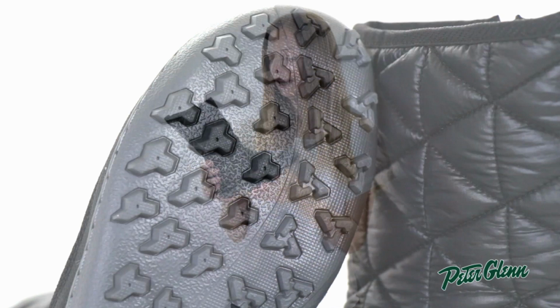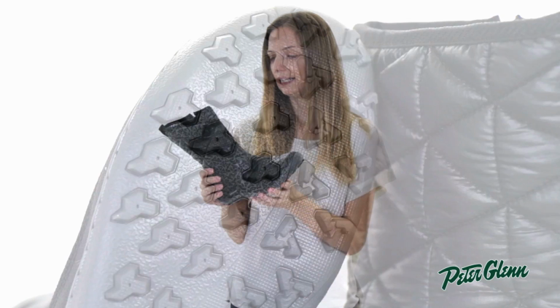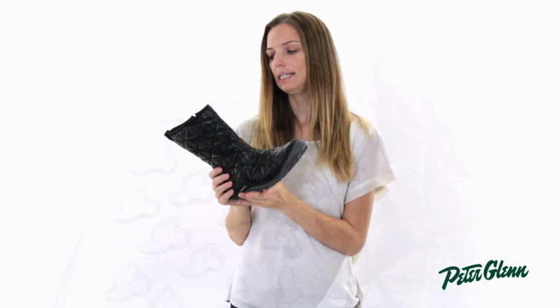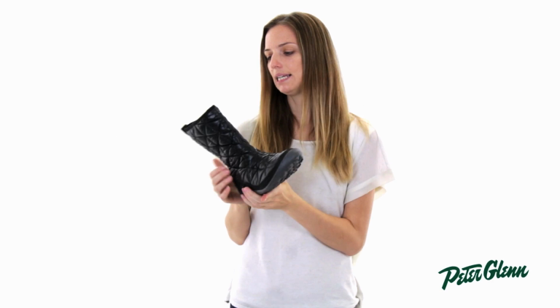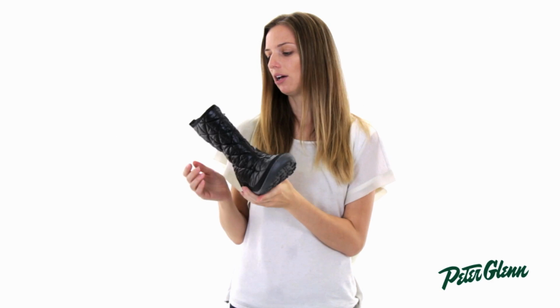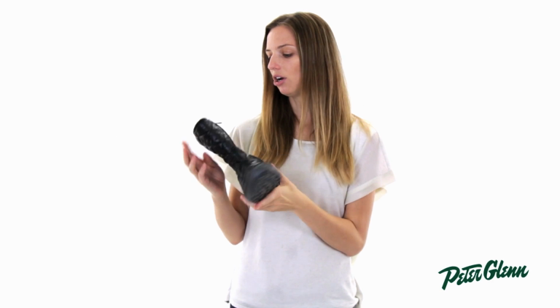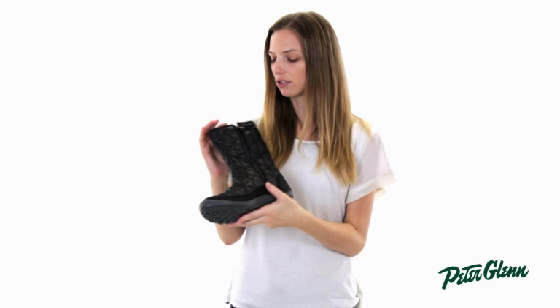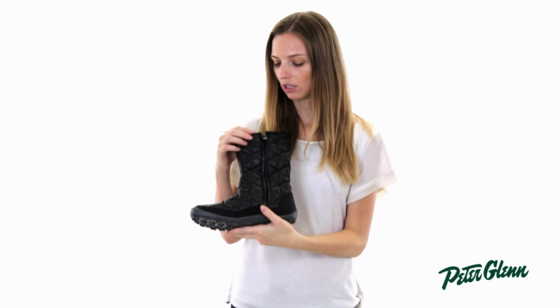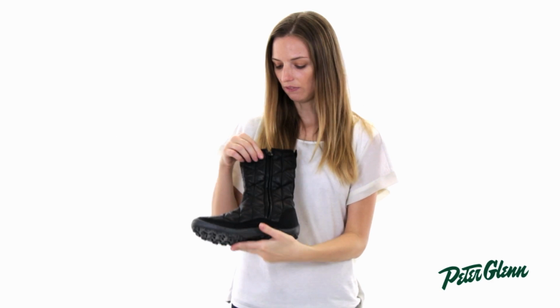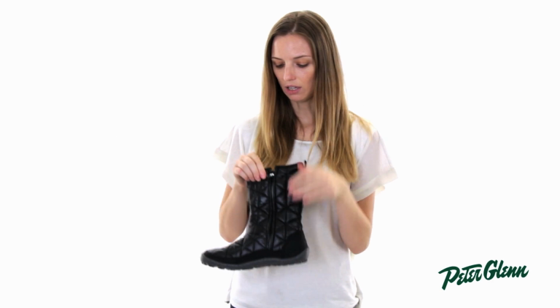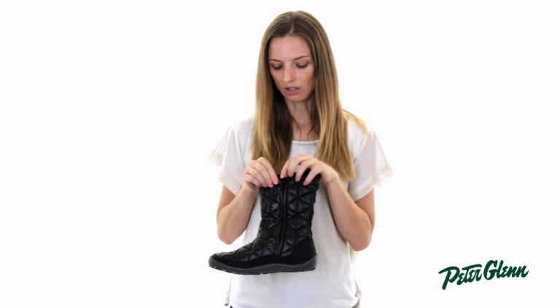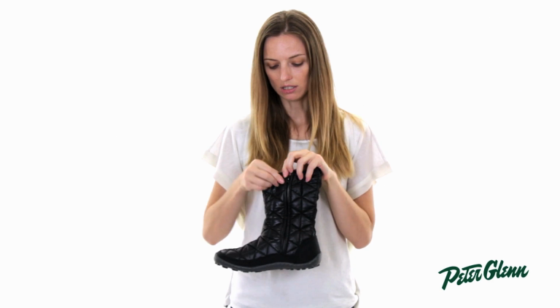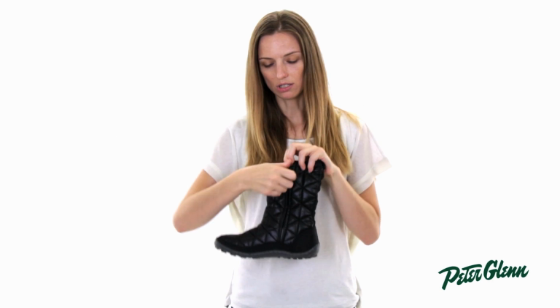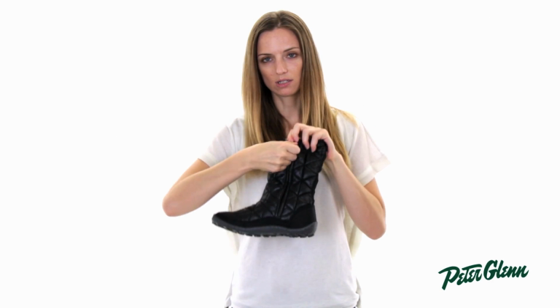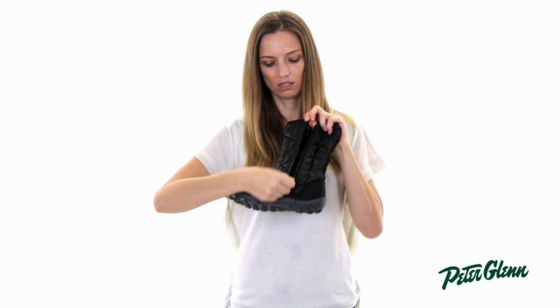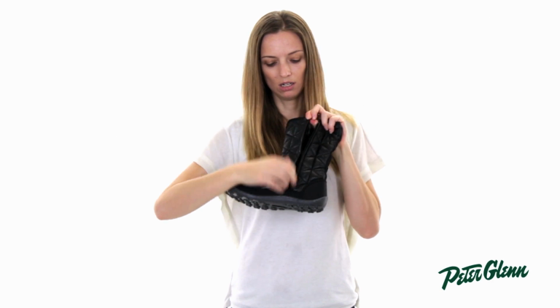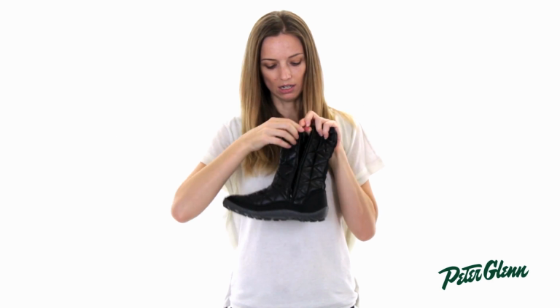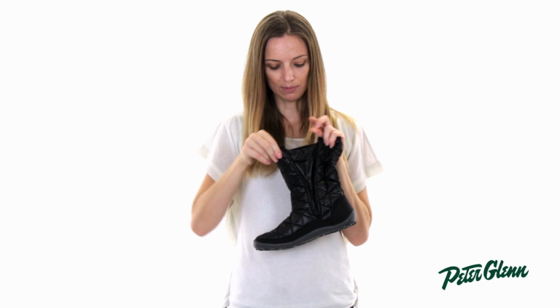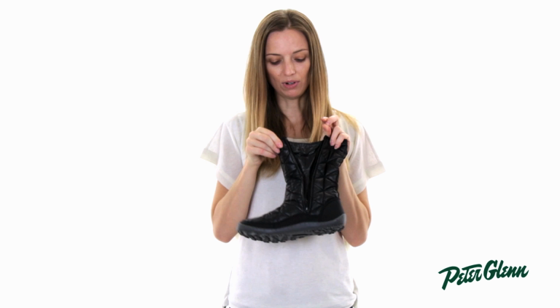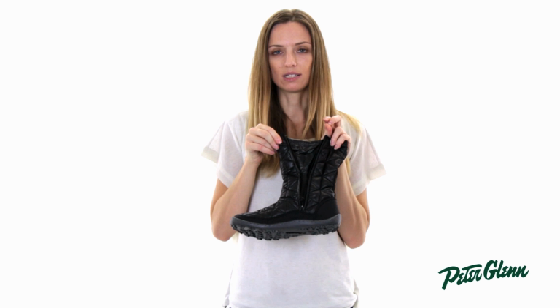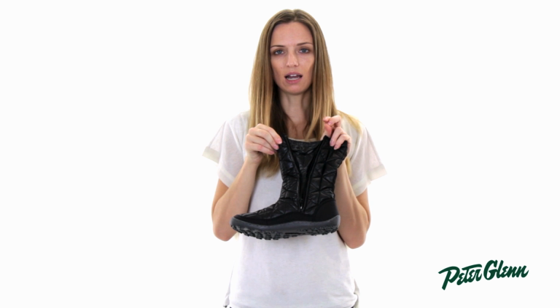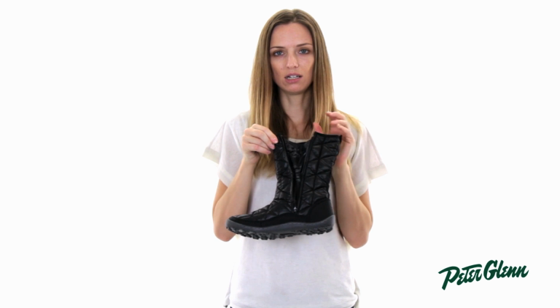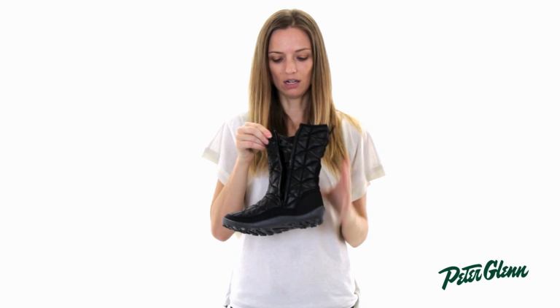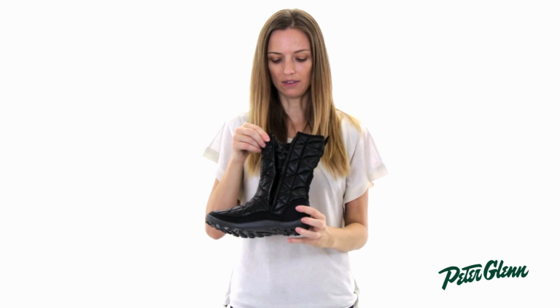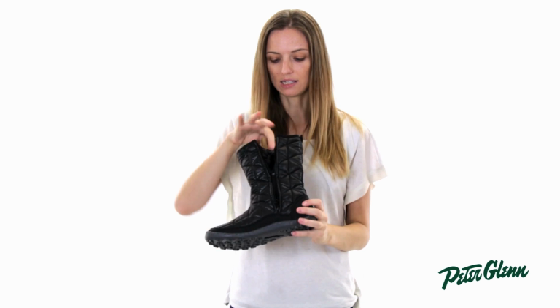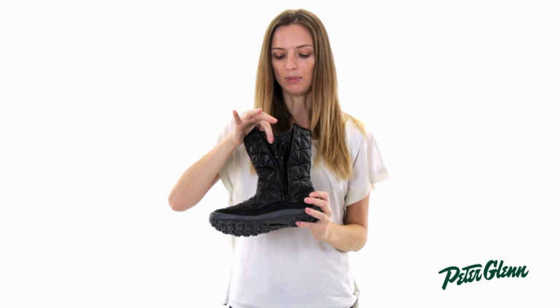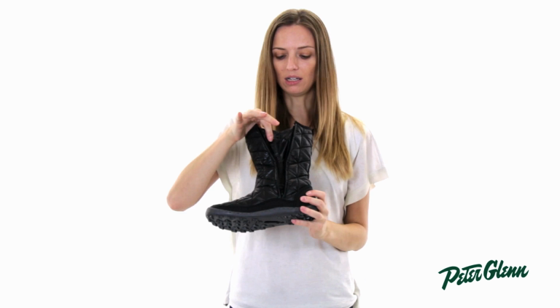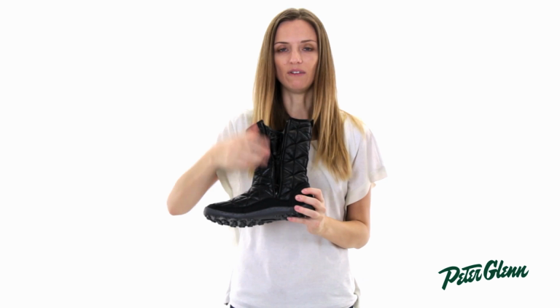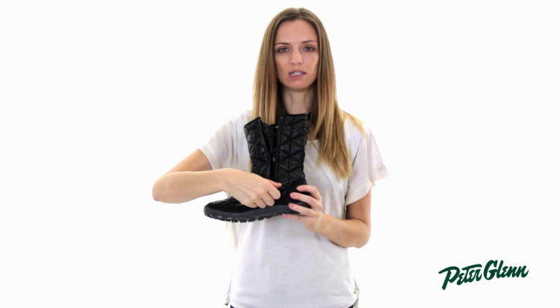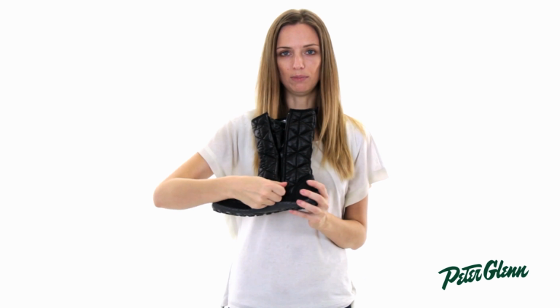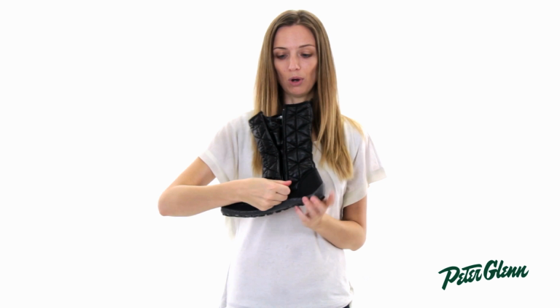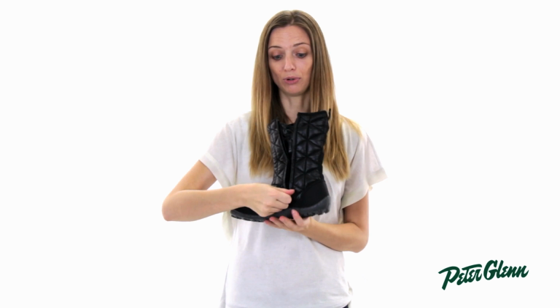It's easy to get on and off, so it's really convenient. There is just a zipper right at the side here, and the gusset behind it, obviously, to keep it waterproof.